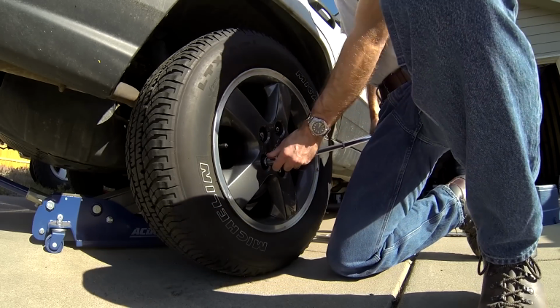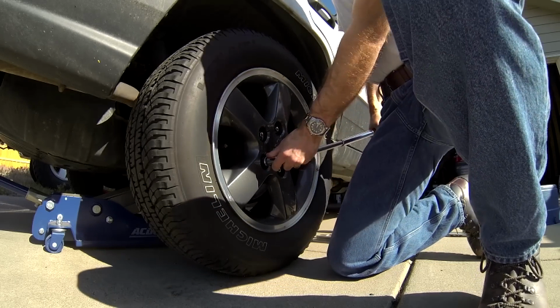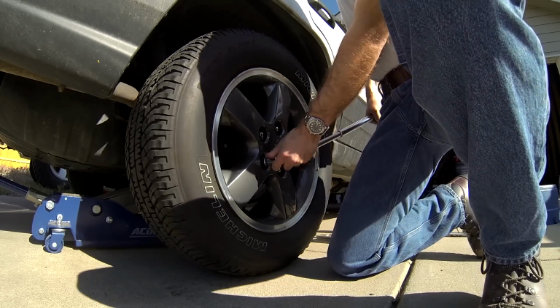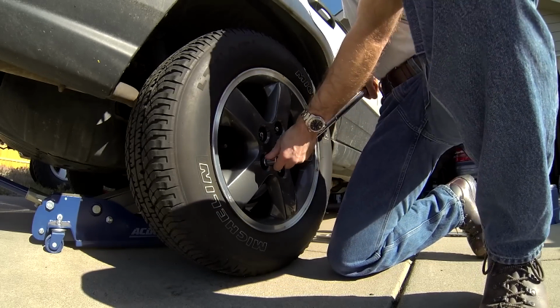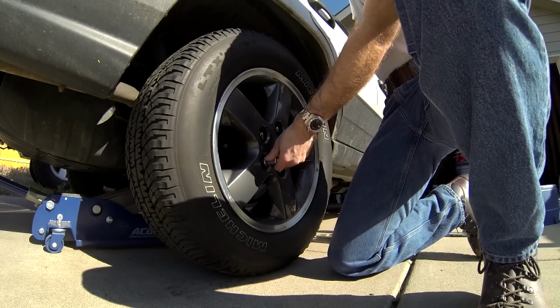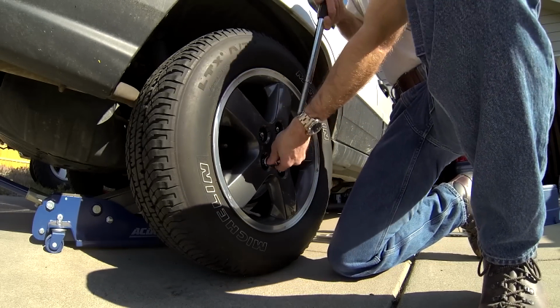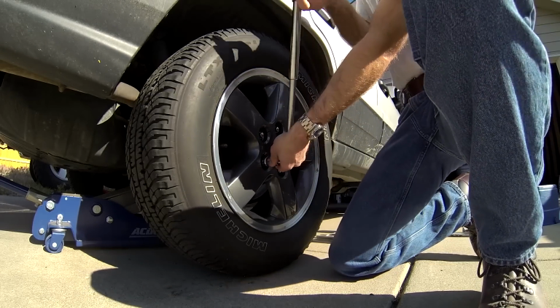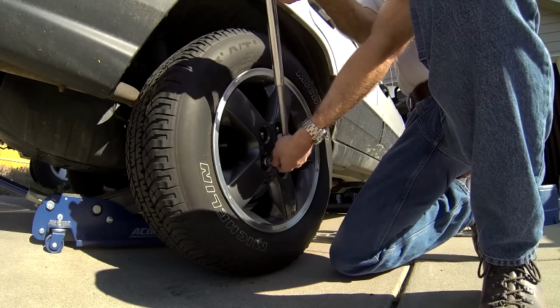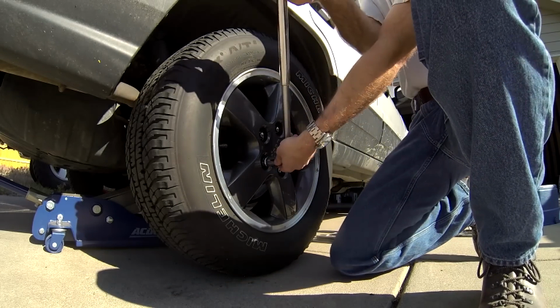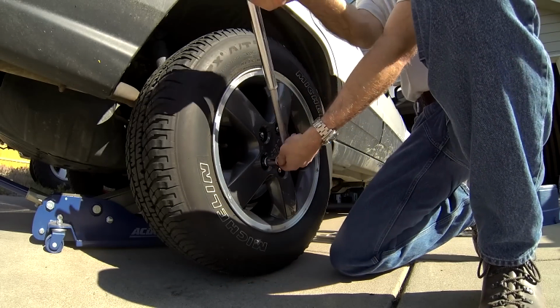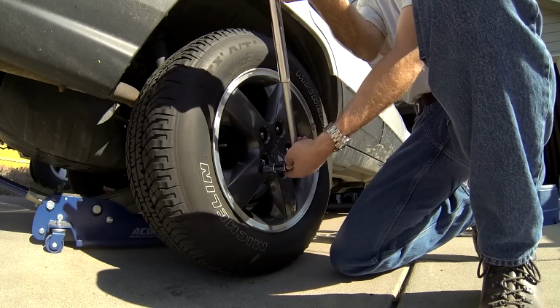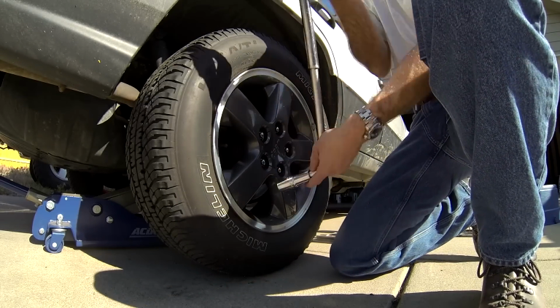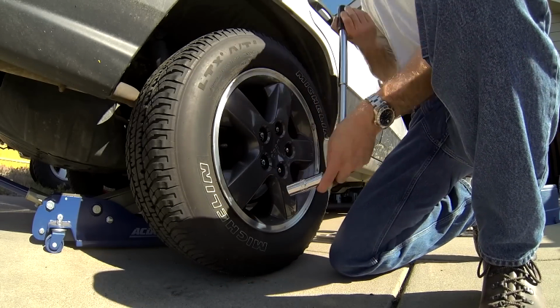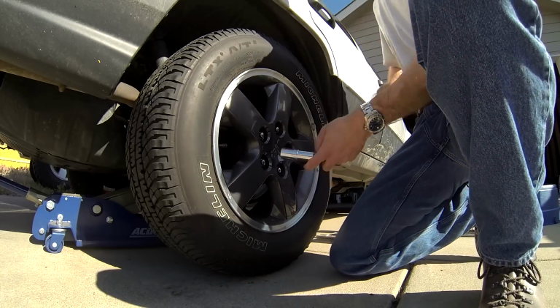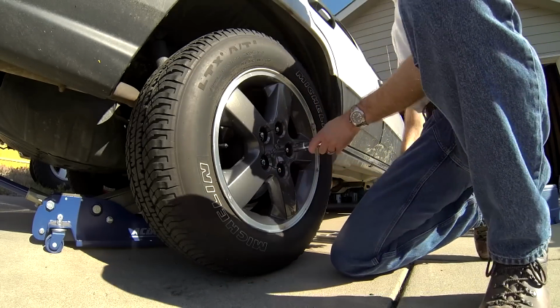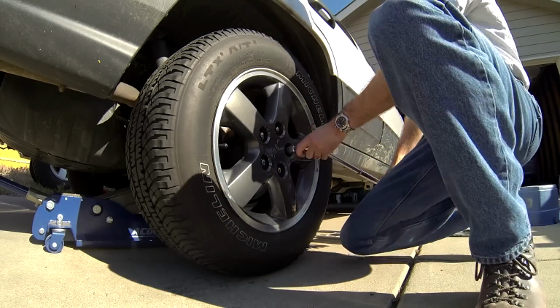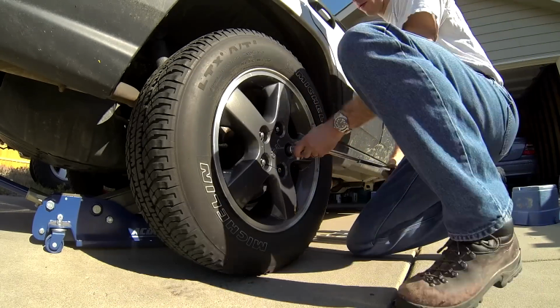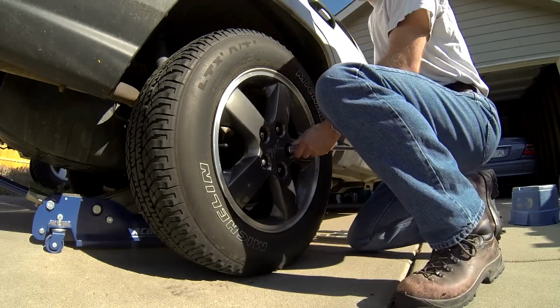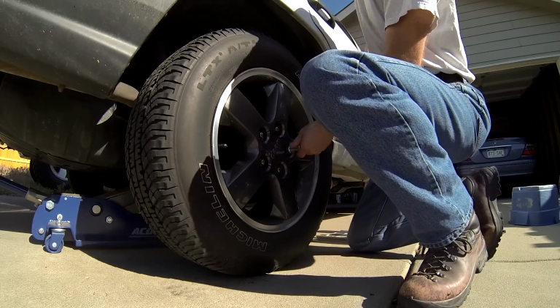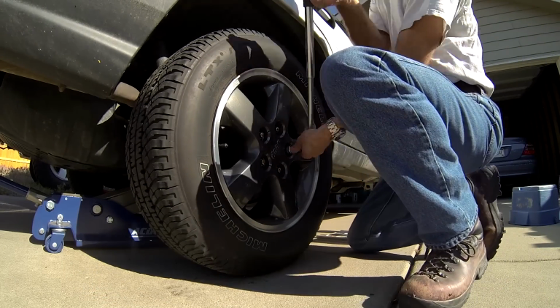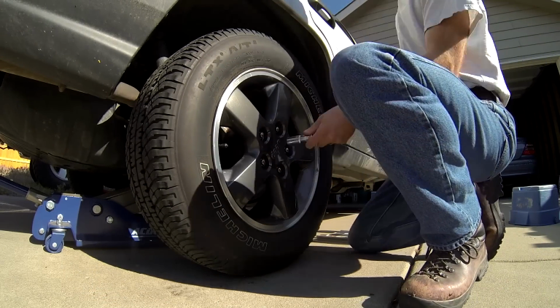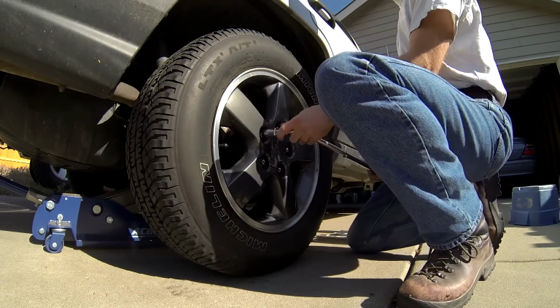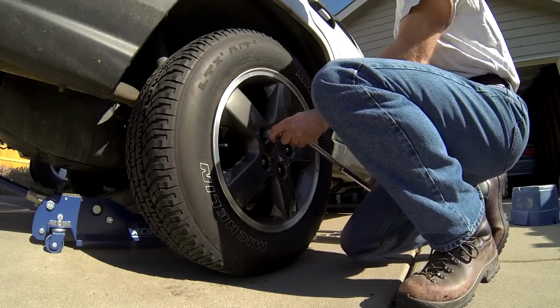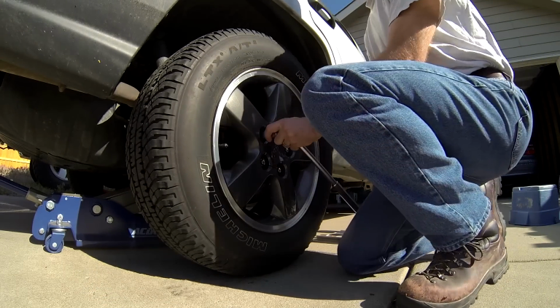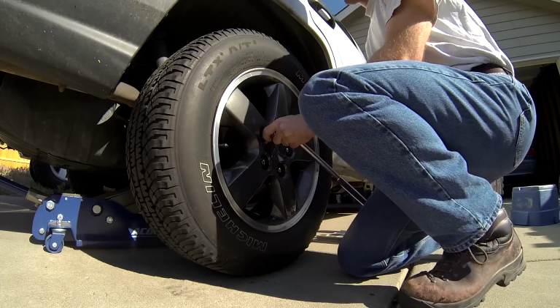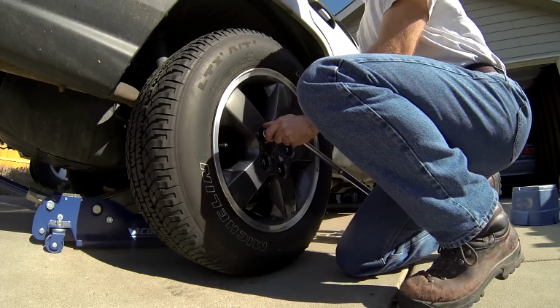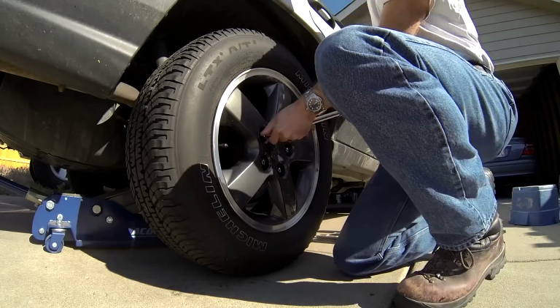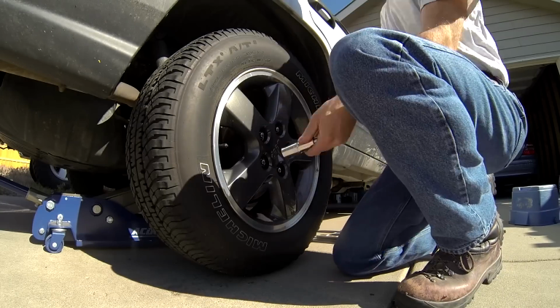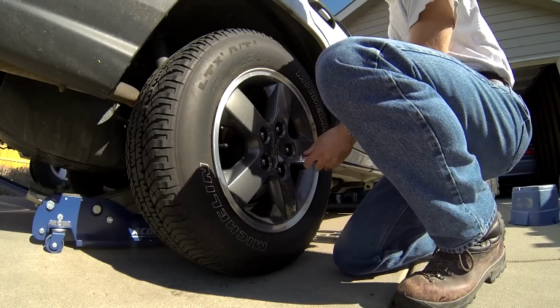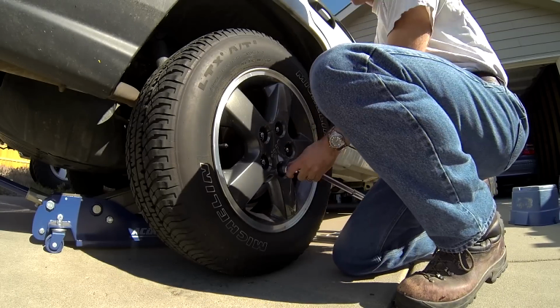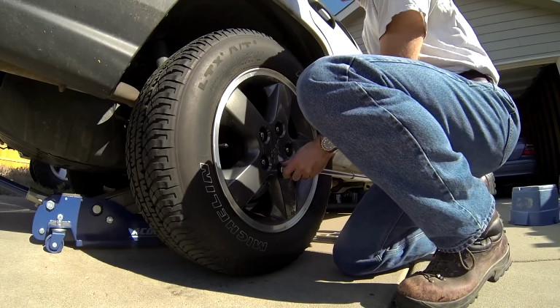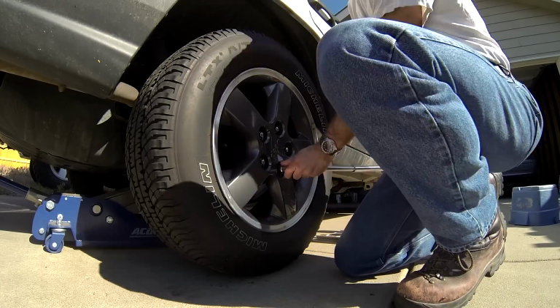Before jacking the wheel and tire assembly off the ground, loosen the lug nuts about one quarter turn each.